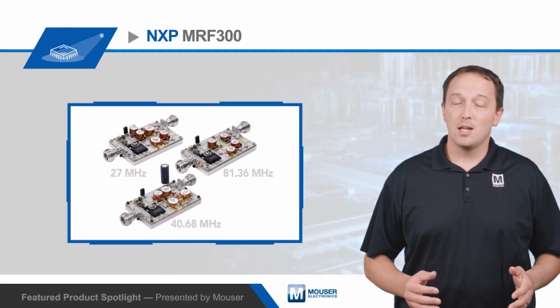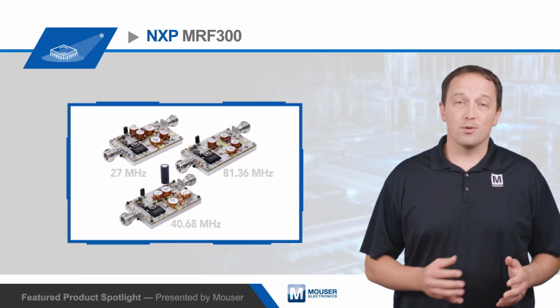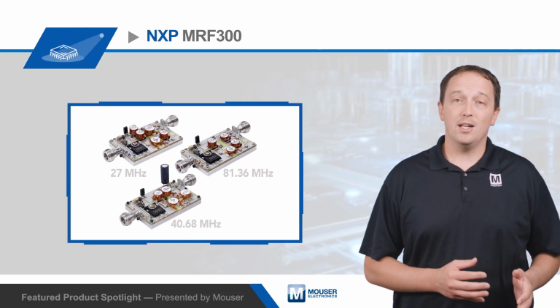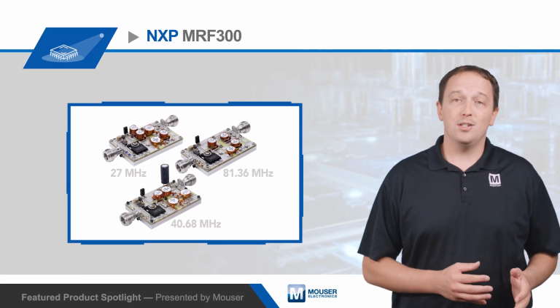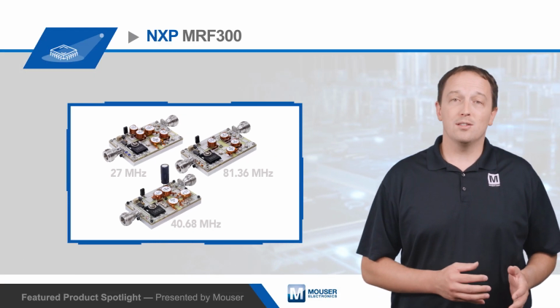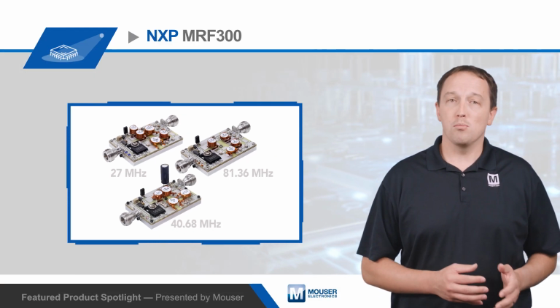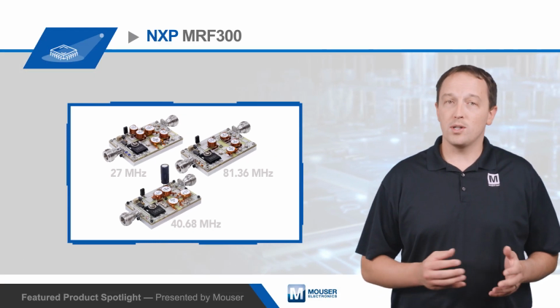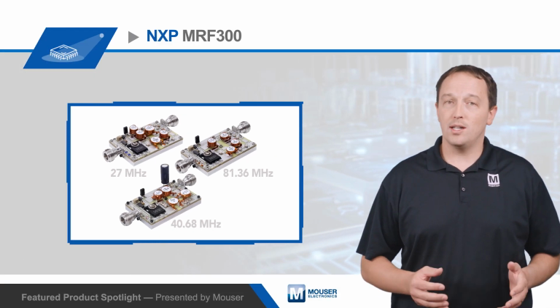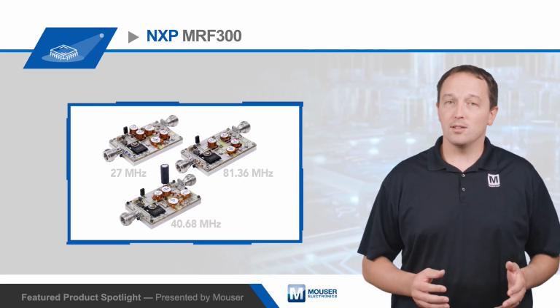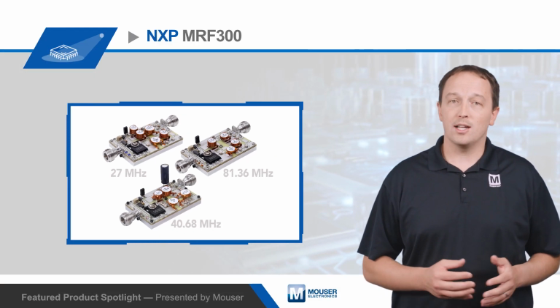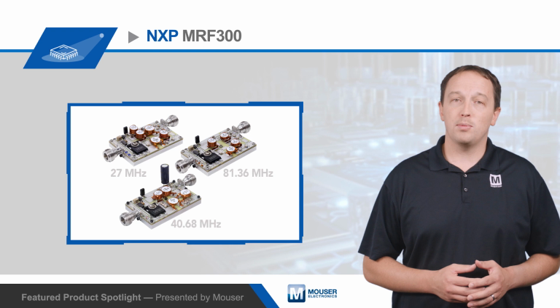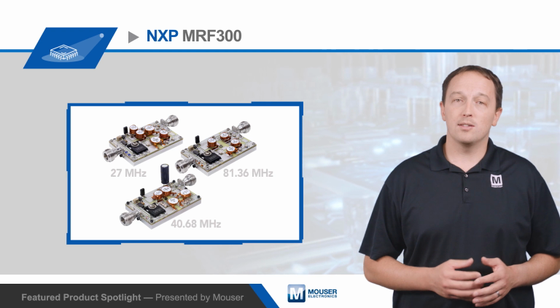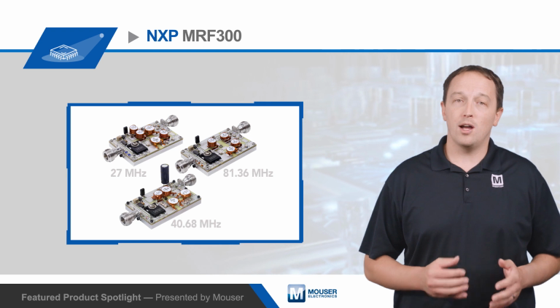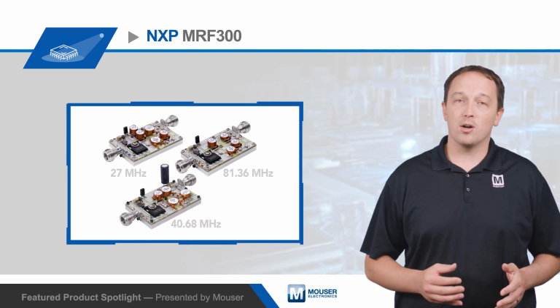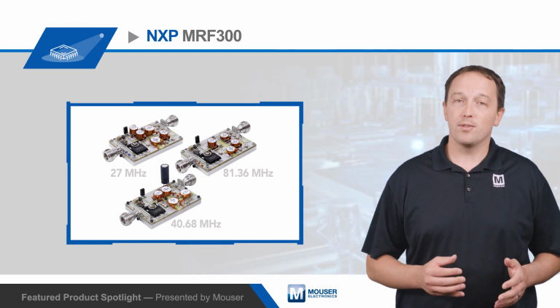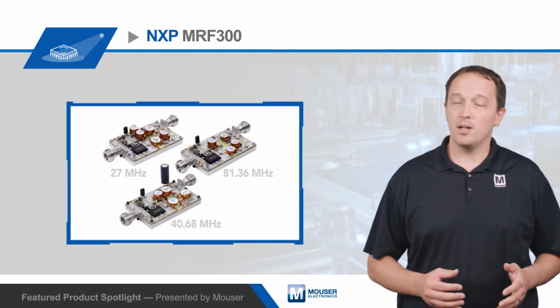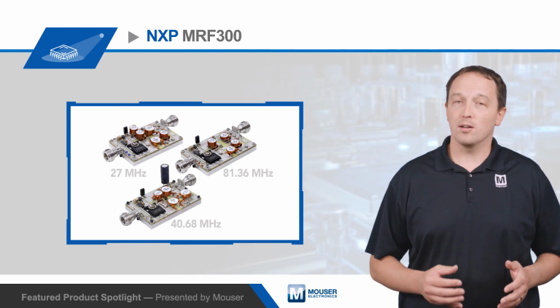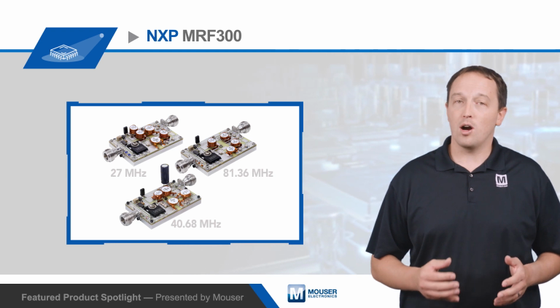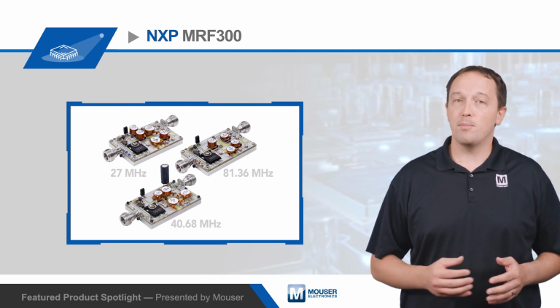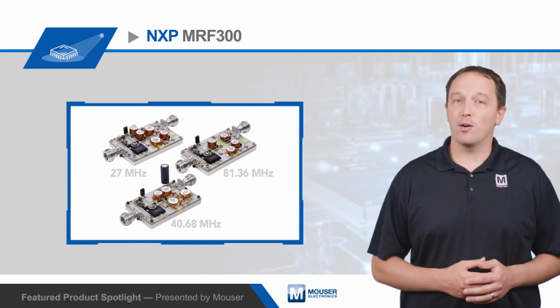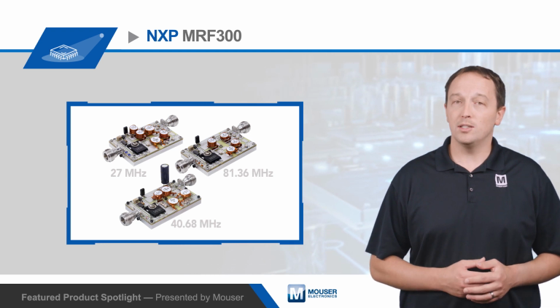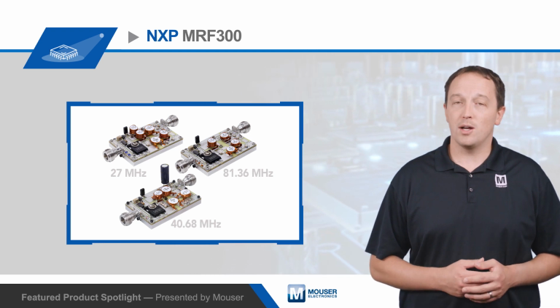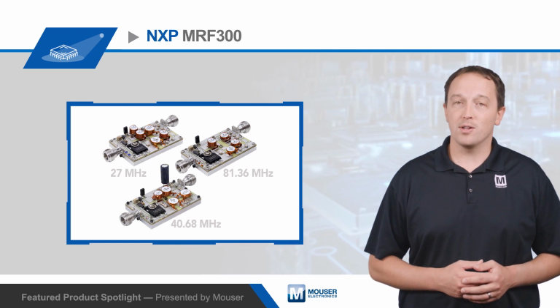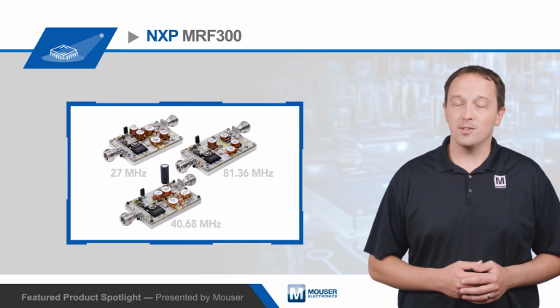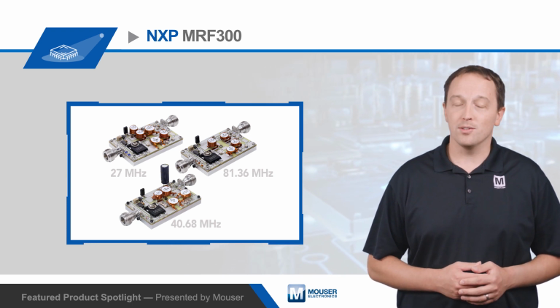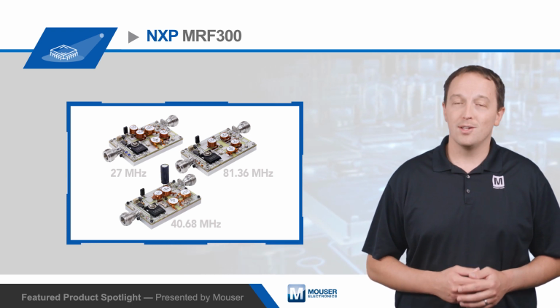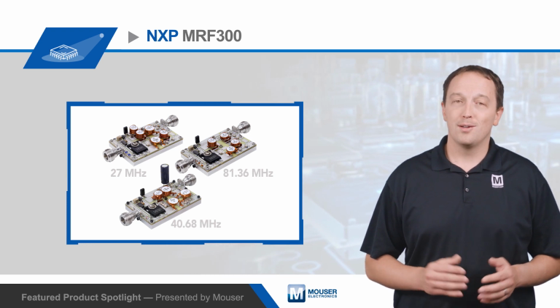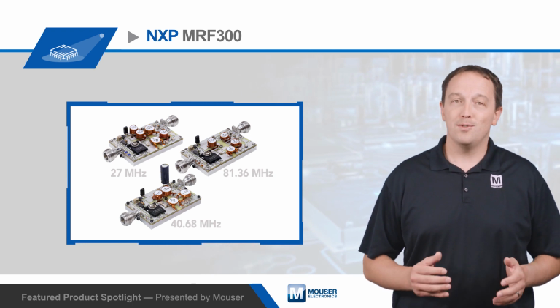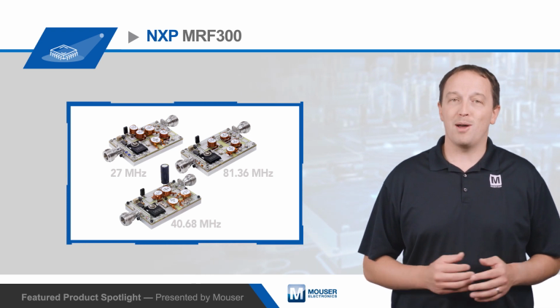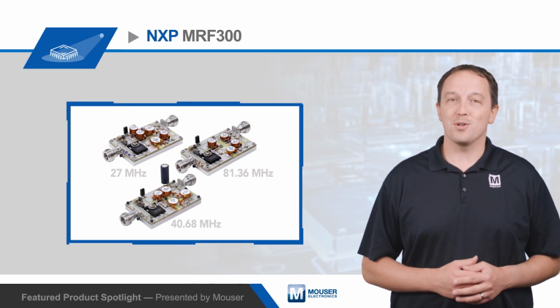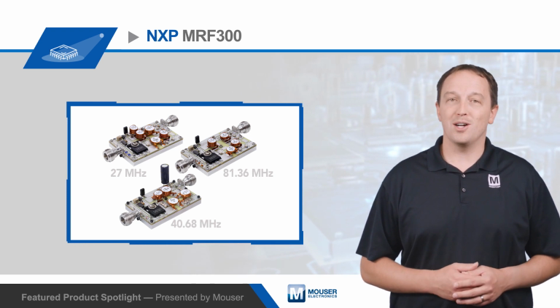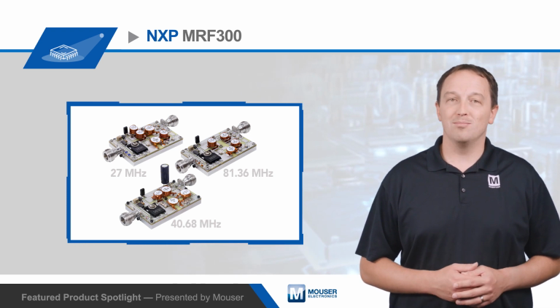For data sheets and more details on NXP's MRF300 RF power LDMOS transistors, visit mouser.com.